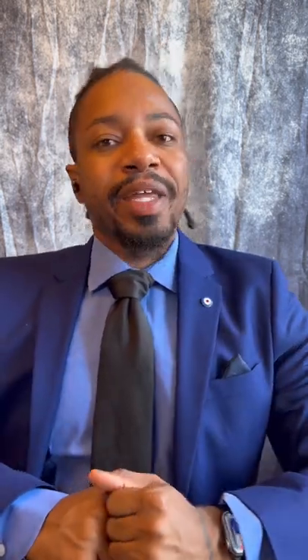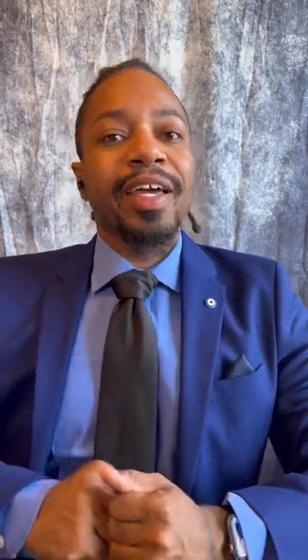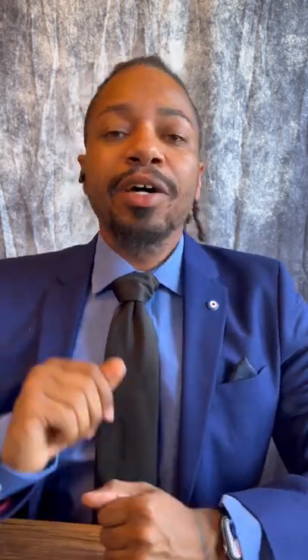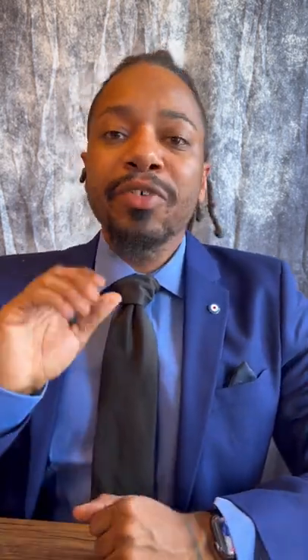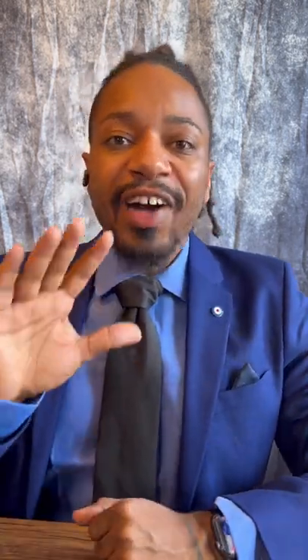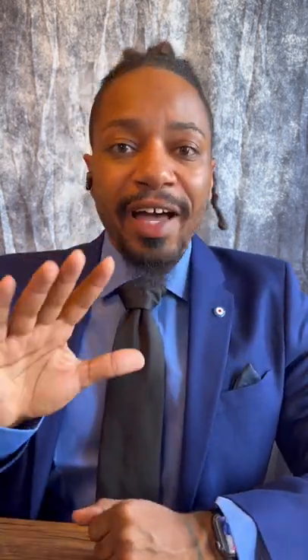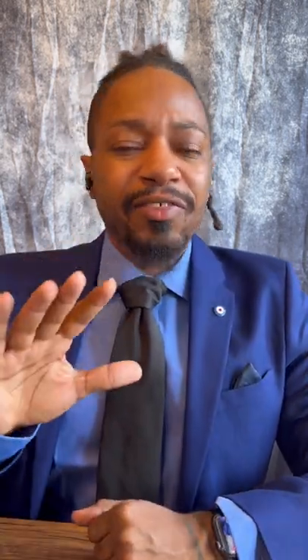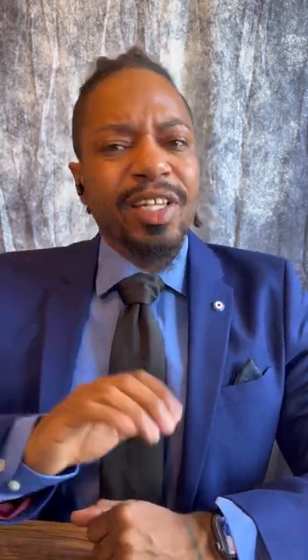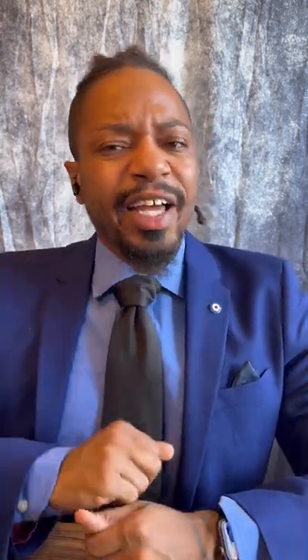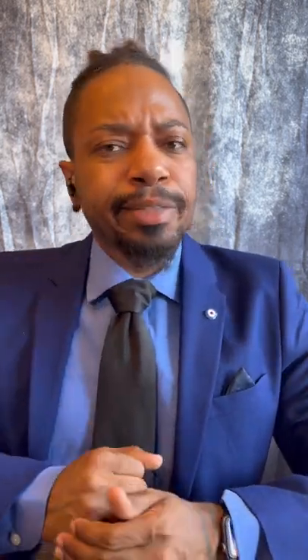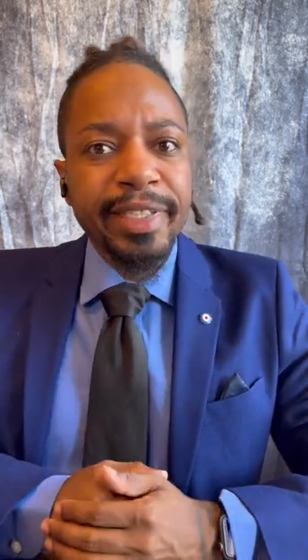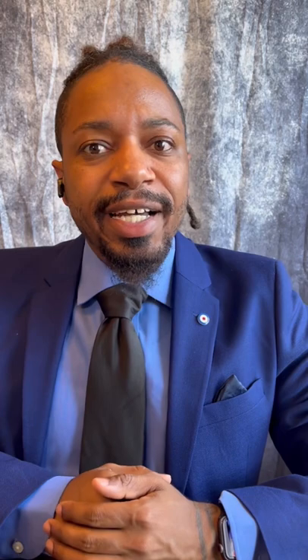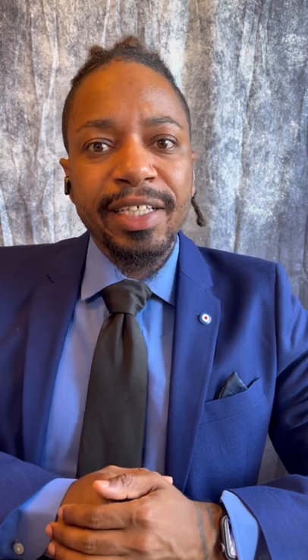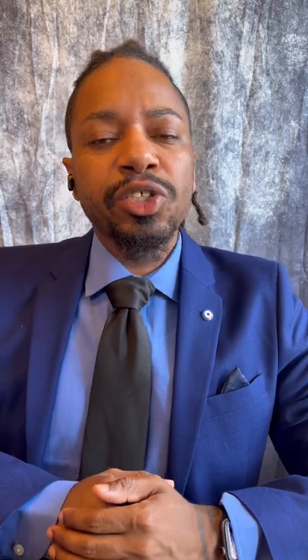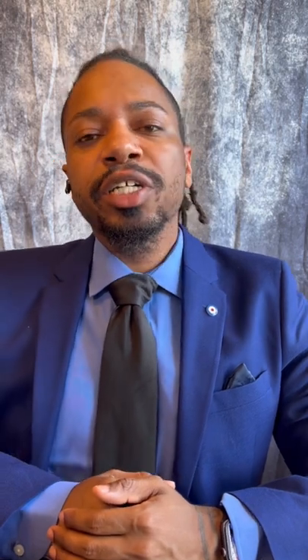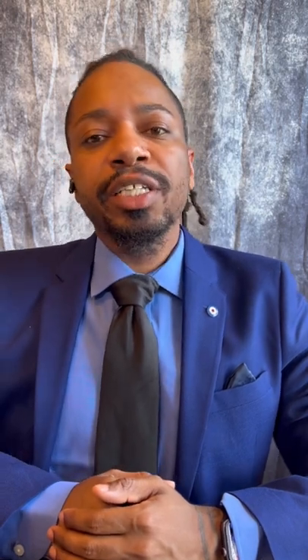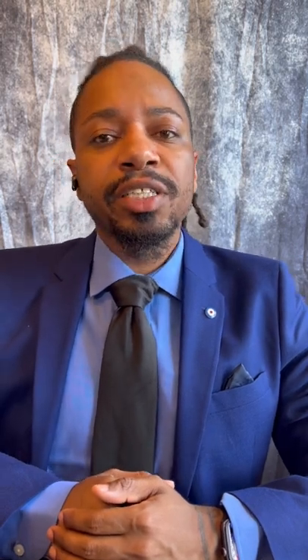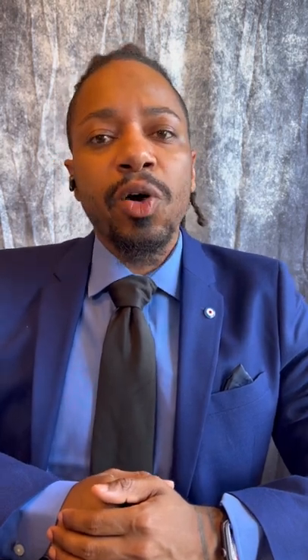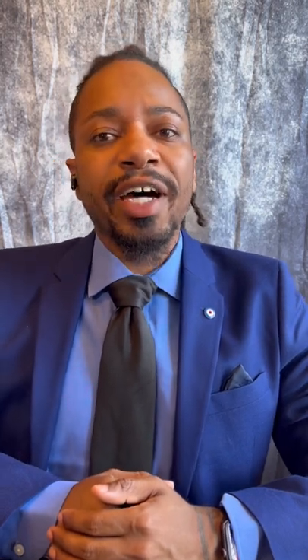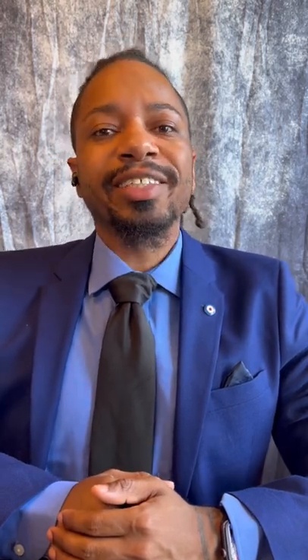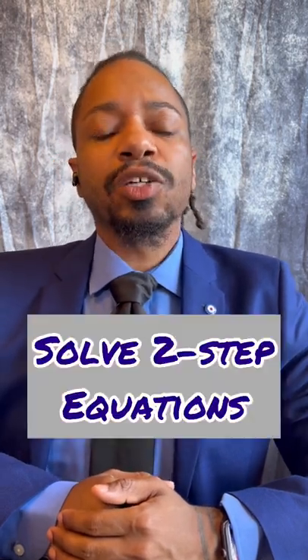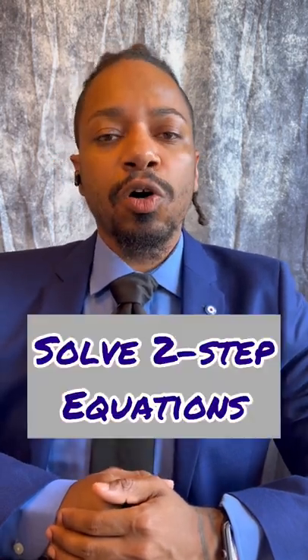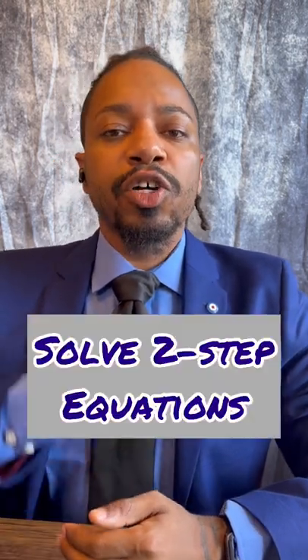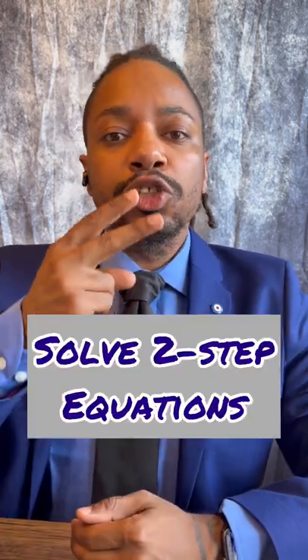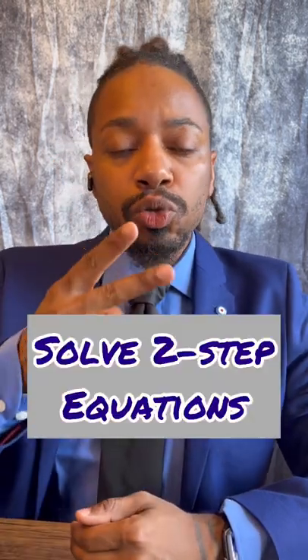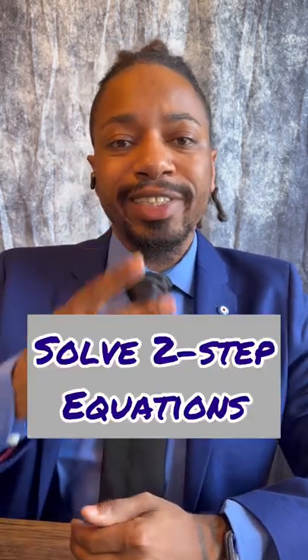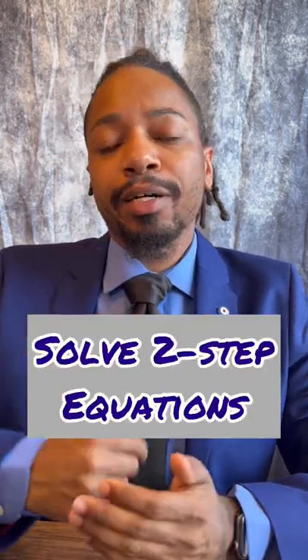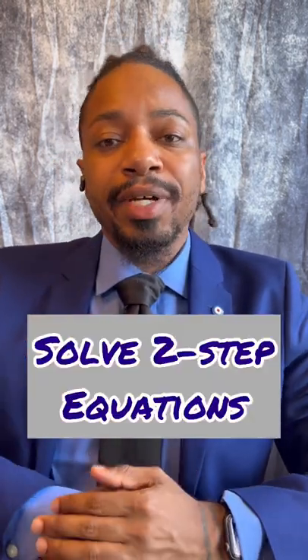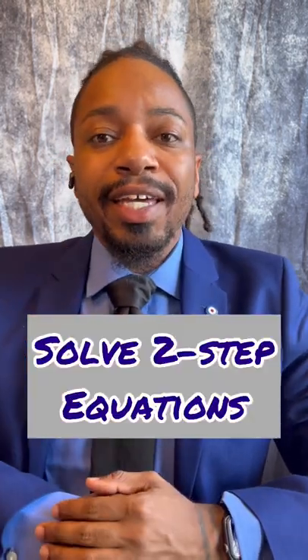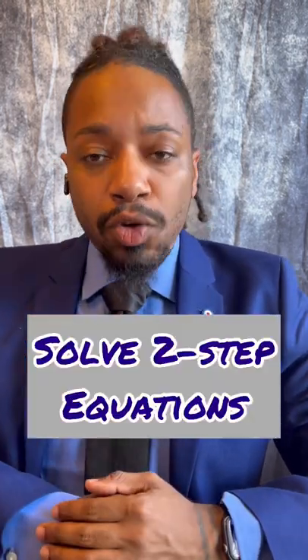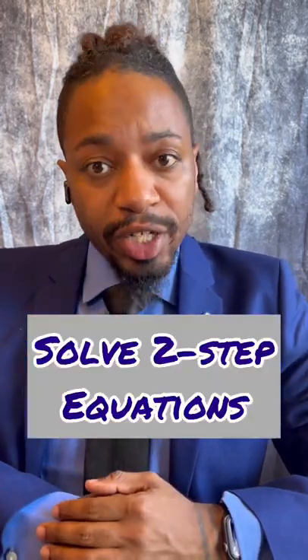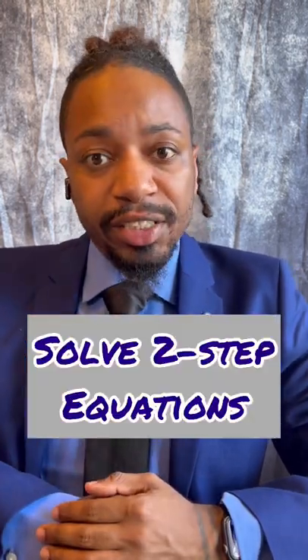And number five, last but not least, you're going to need to know how to solve two-step equations.